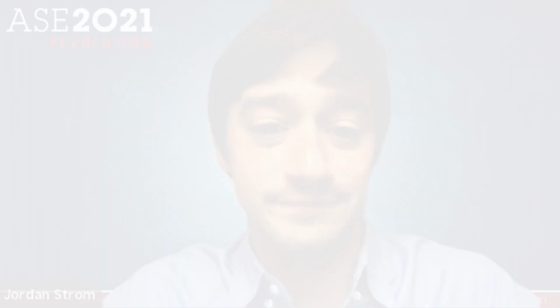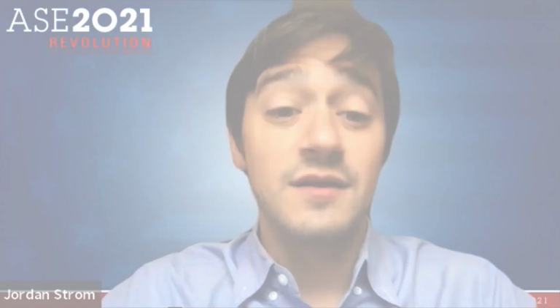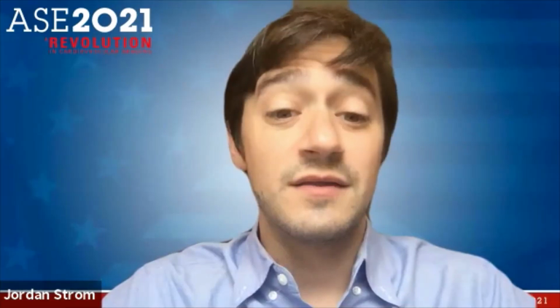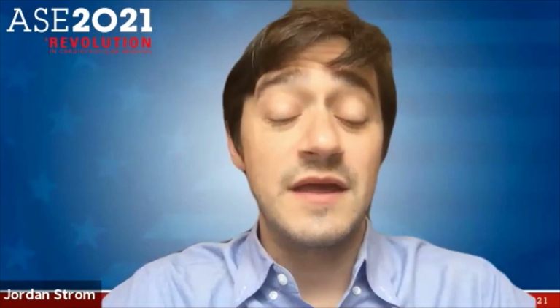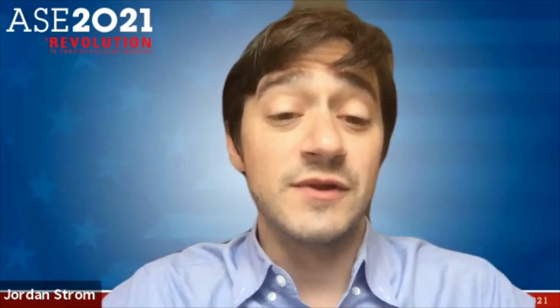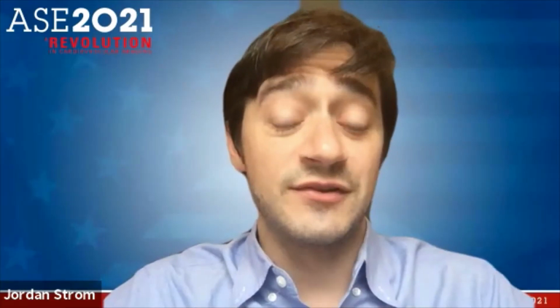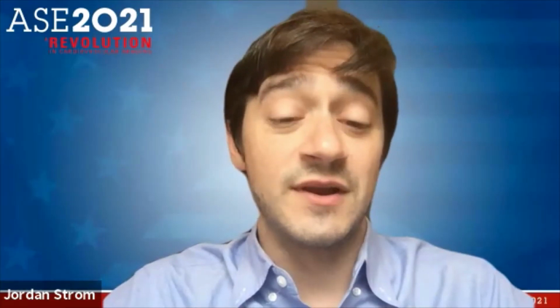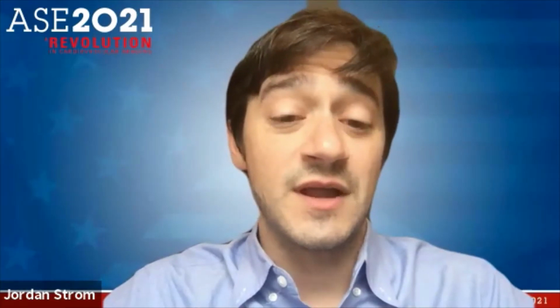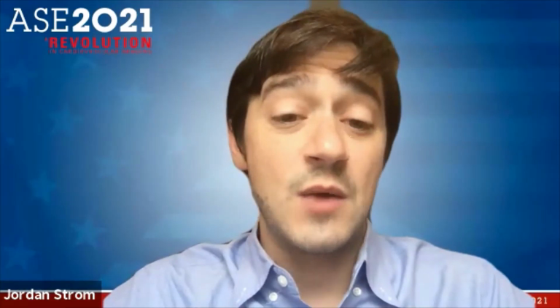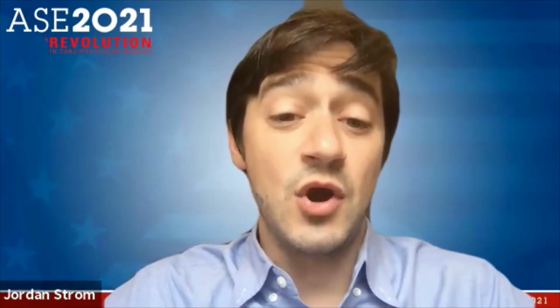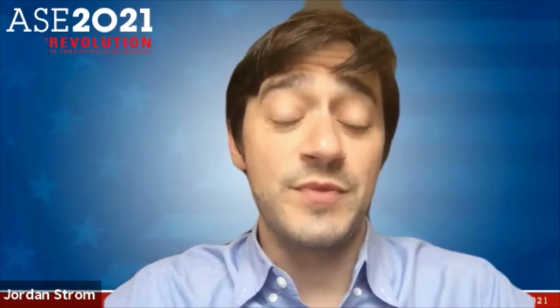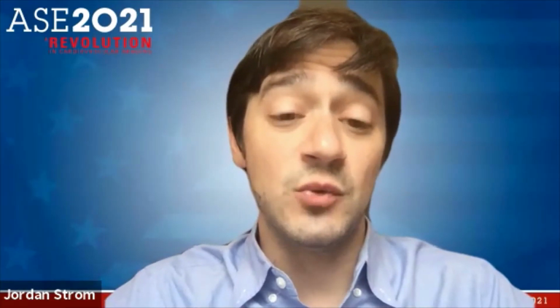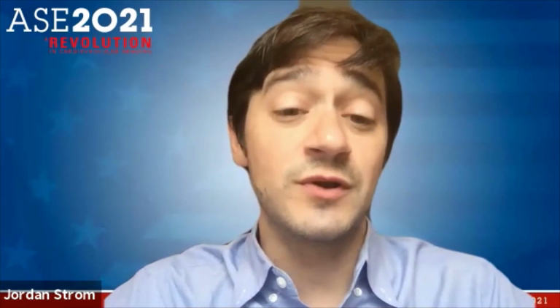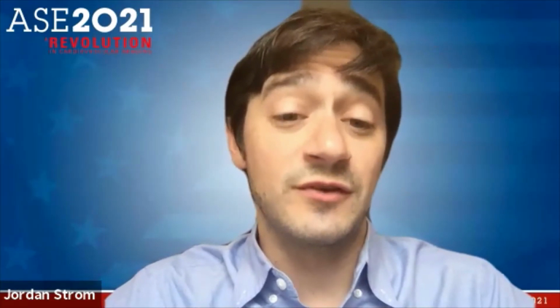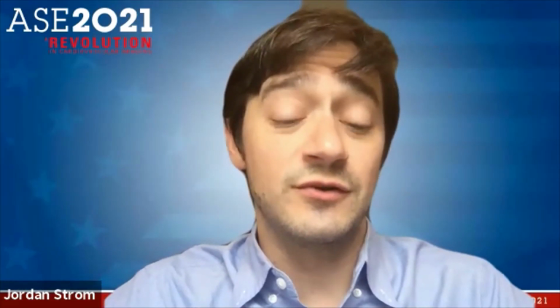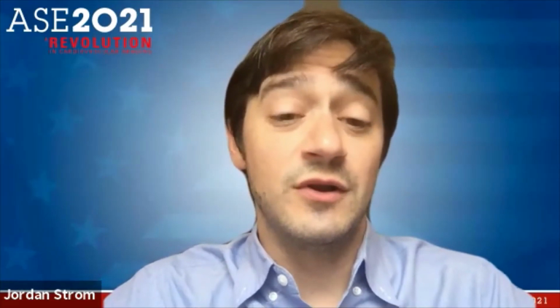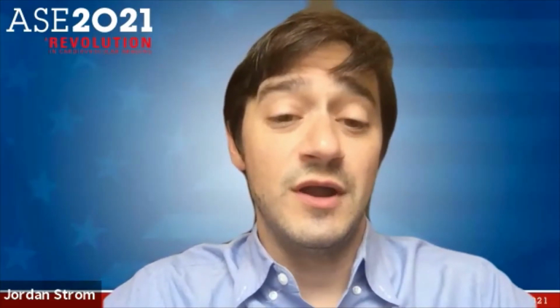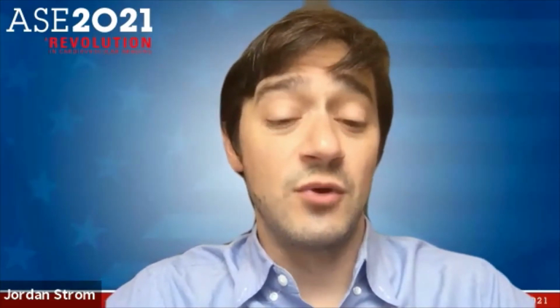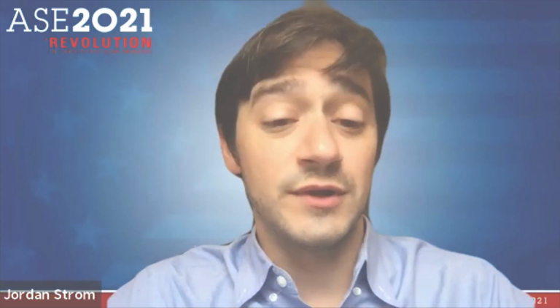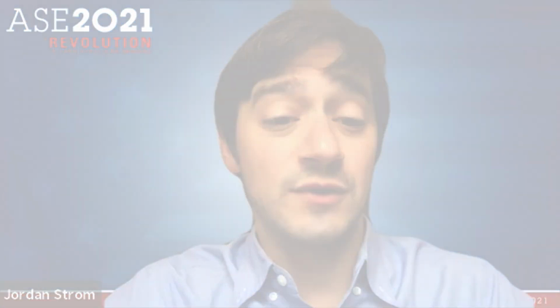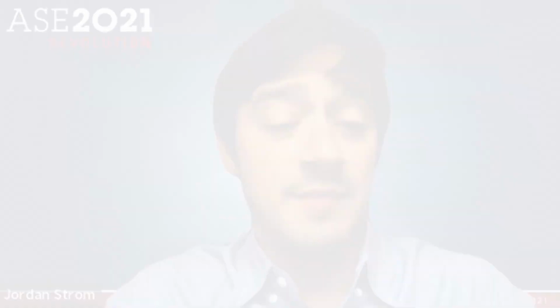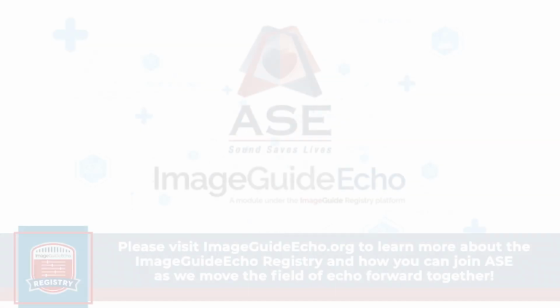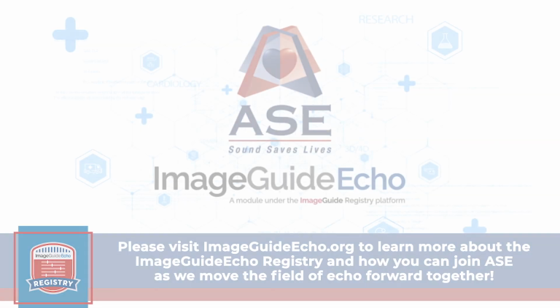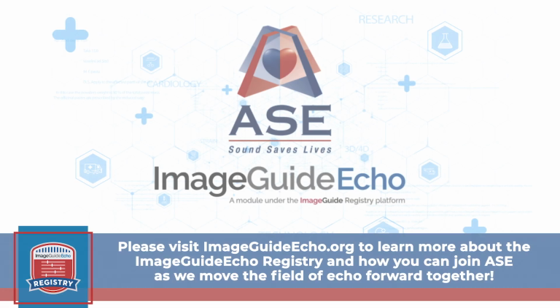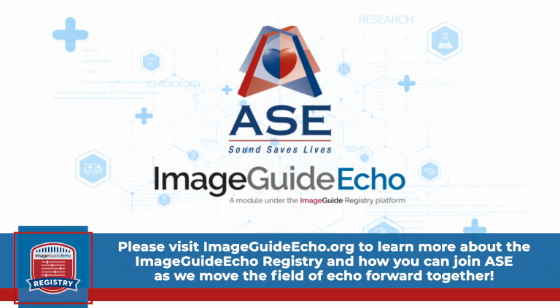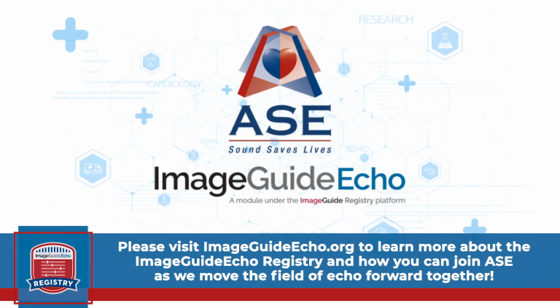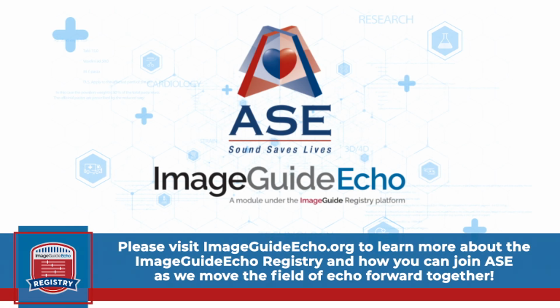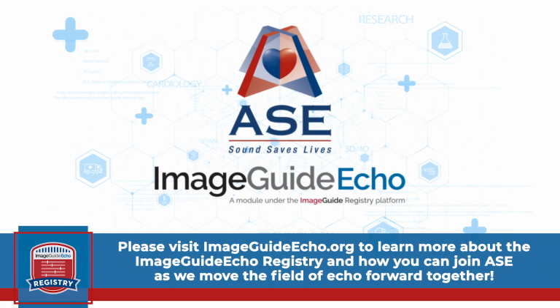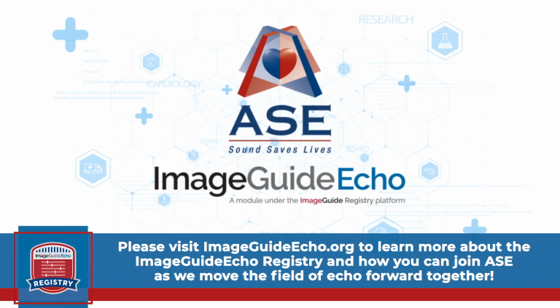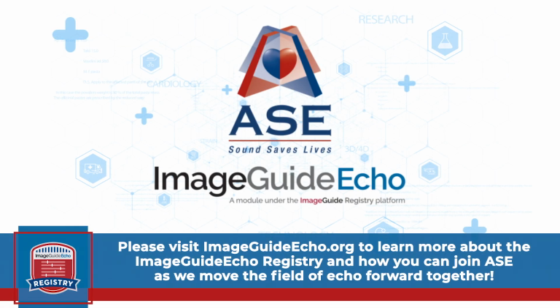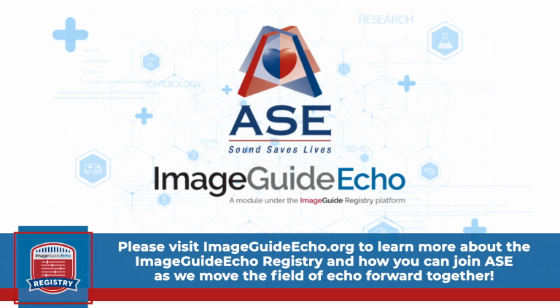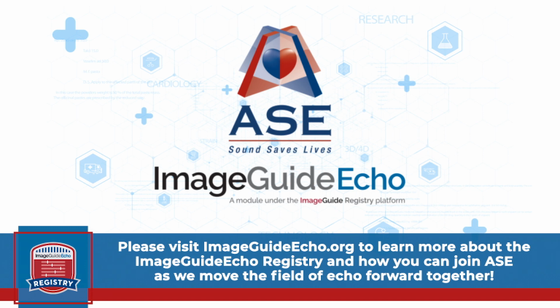Thank you for listening, and we hope that you will consider enrolling your lab in the ImageGuide ECHO registry as well.